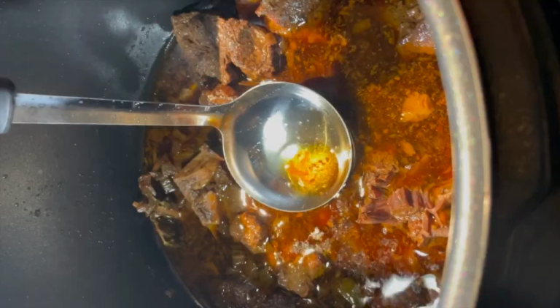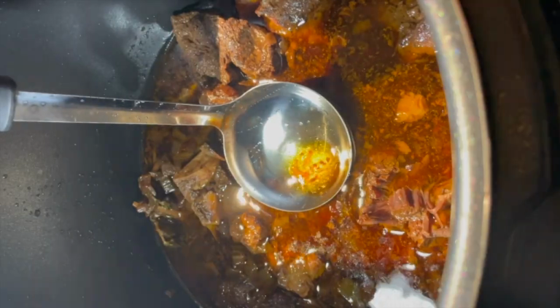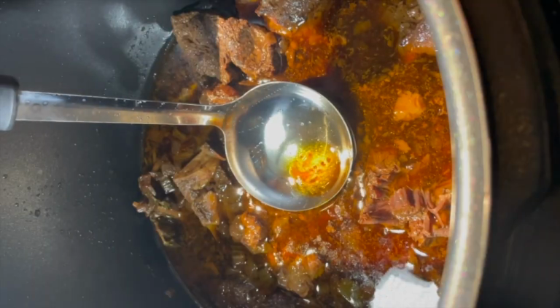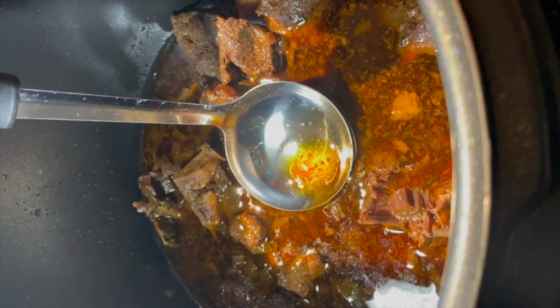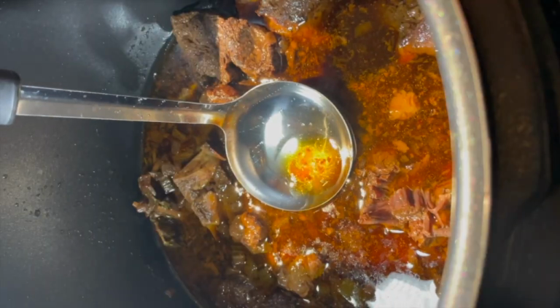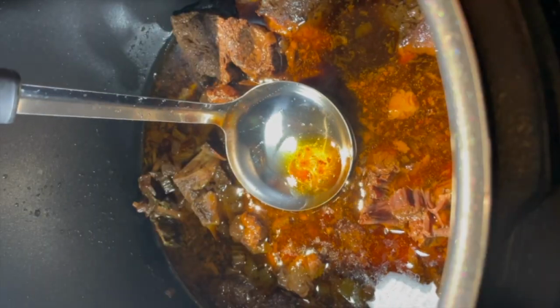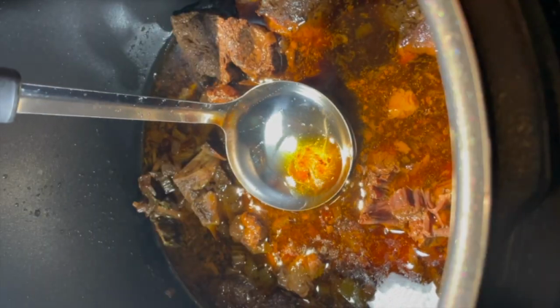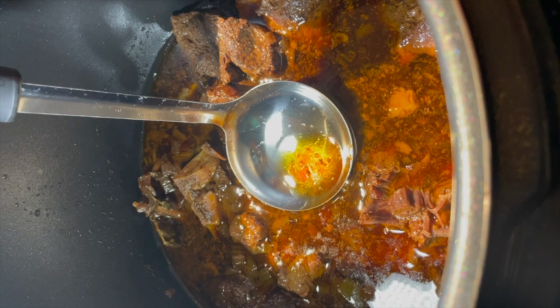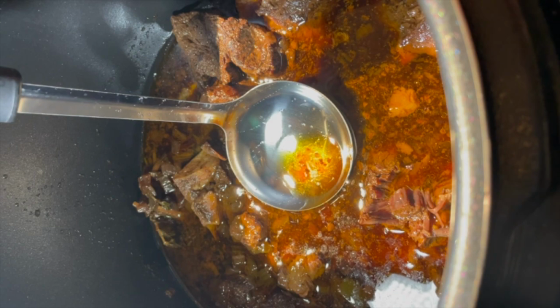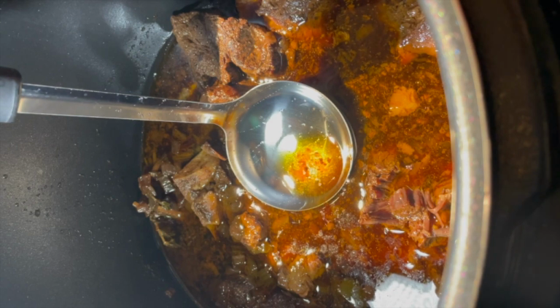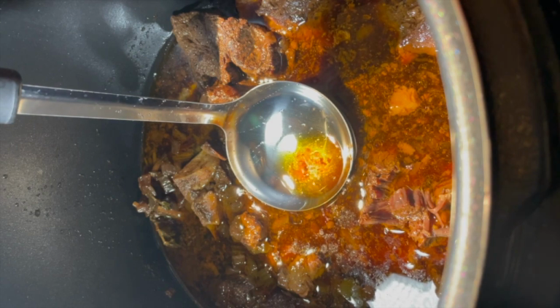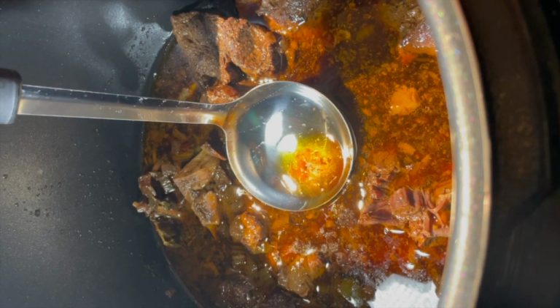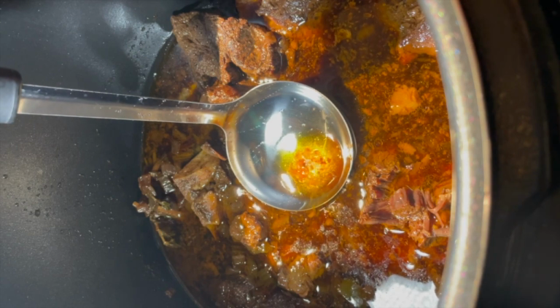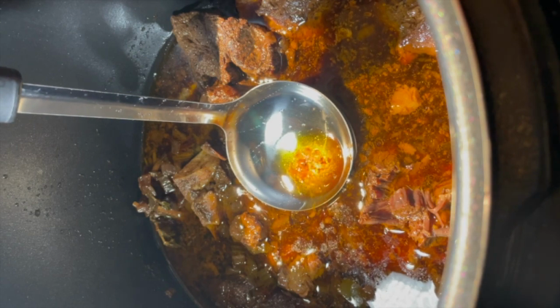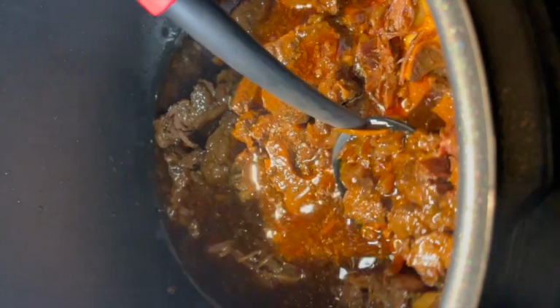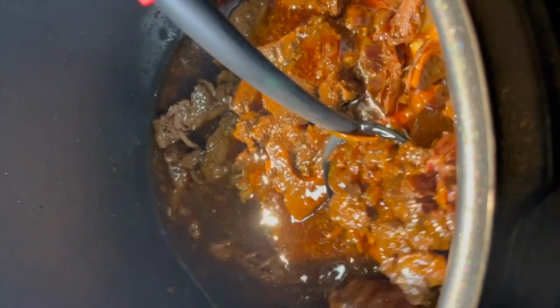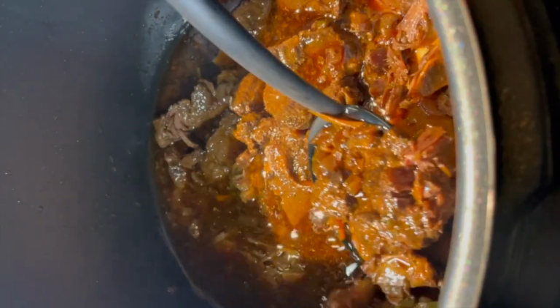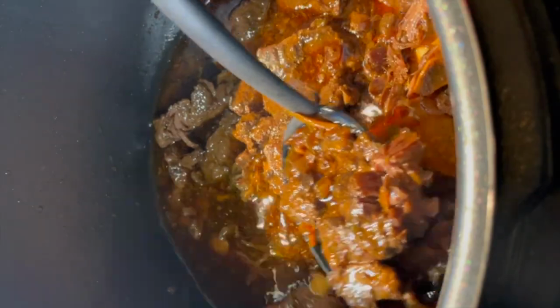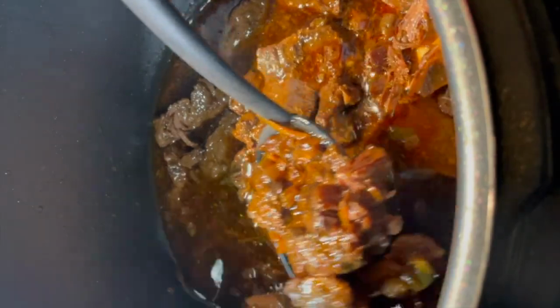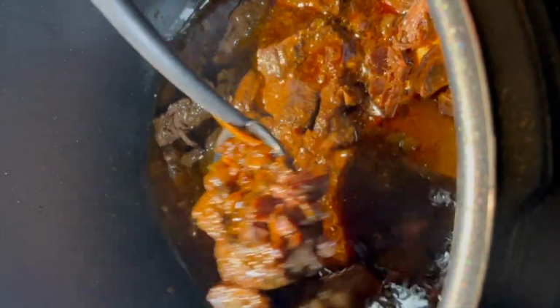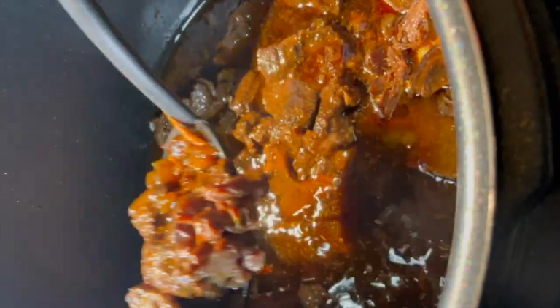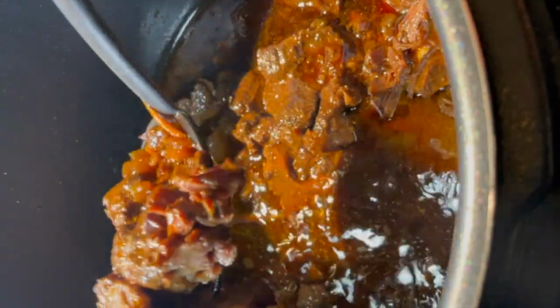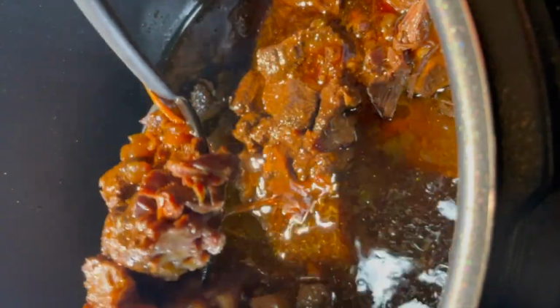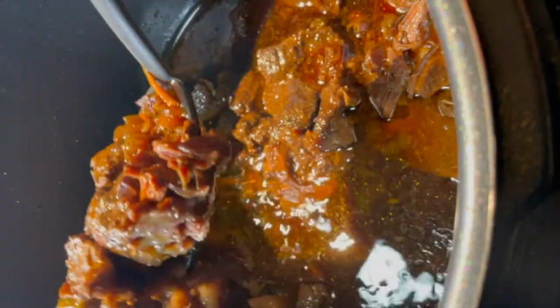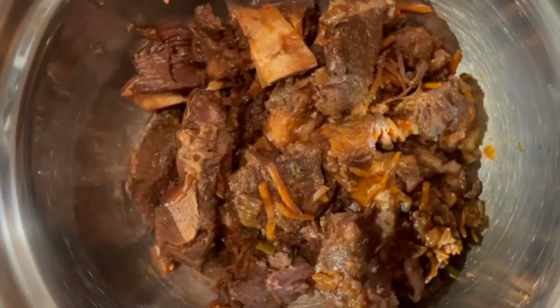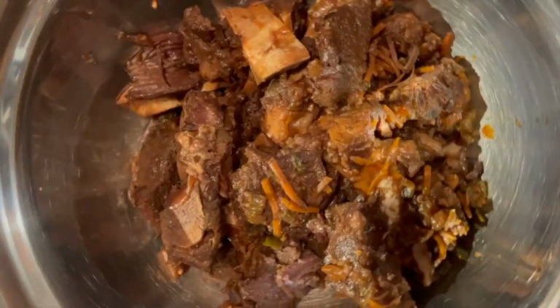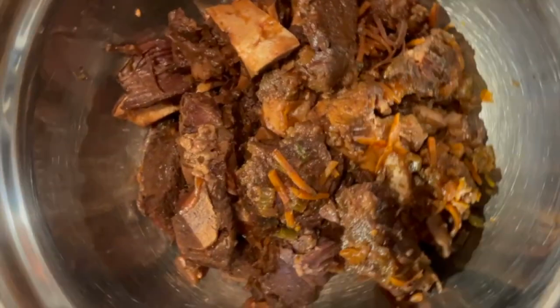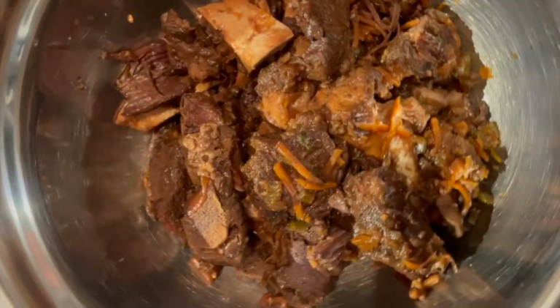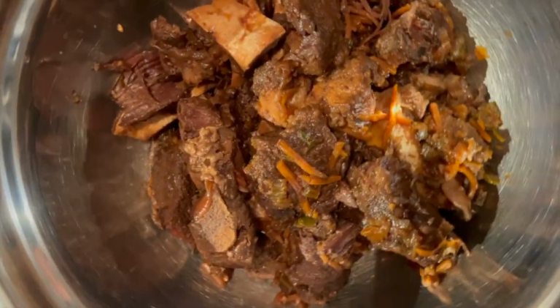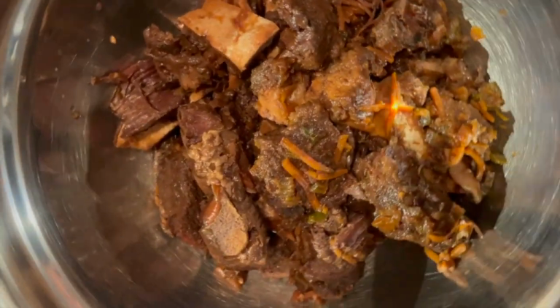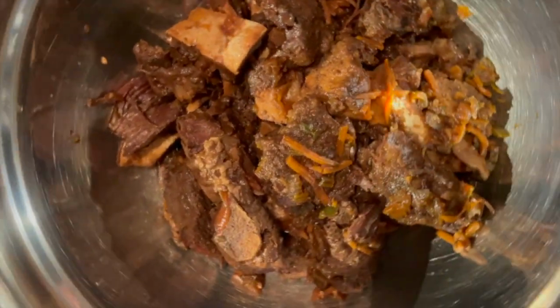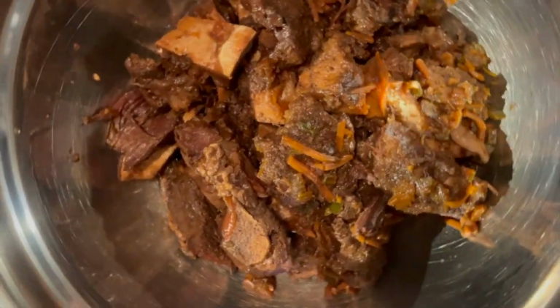I skimmed some of the fat off from the top before removing the meat and putting it into a separate bowl.